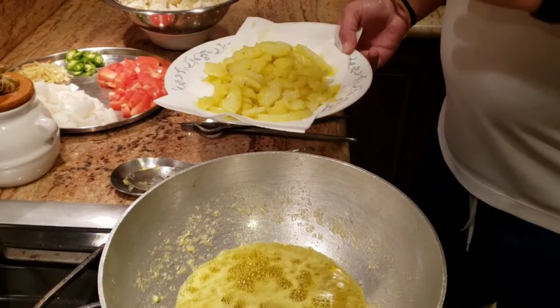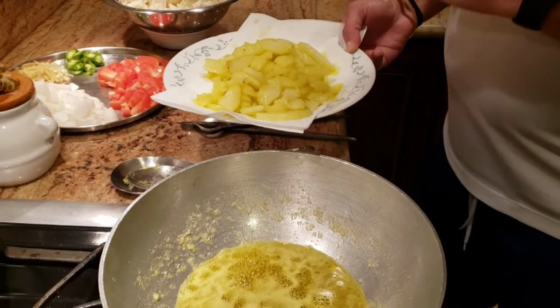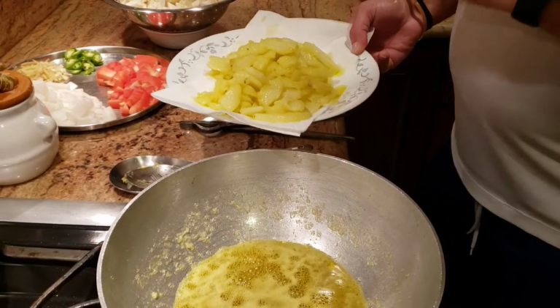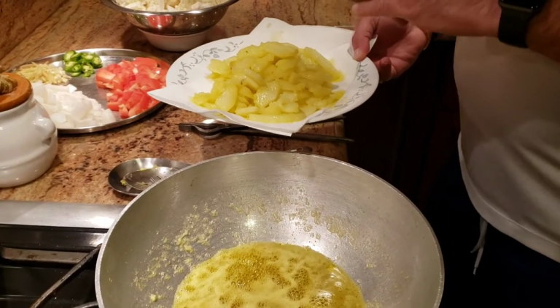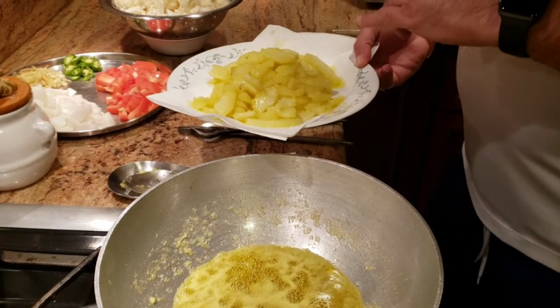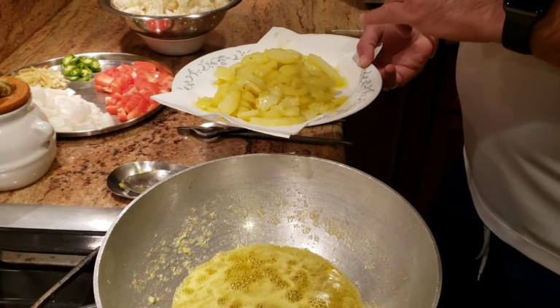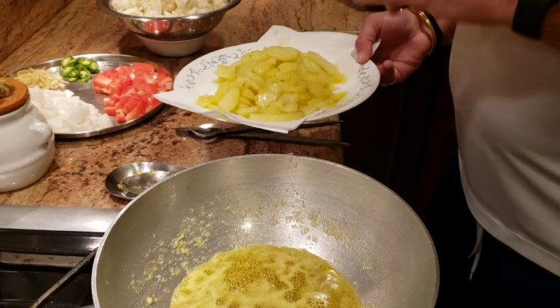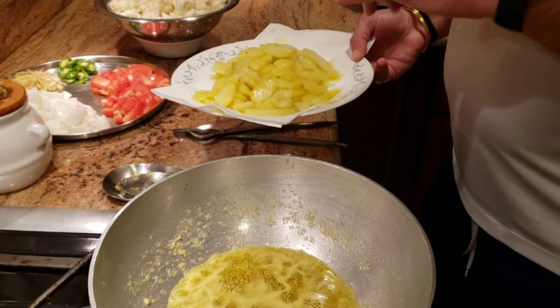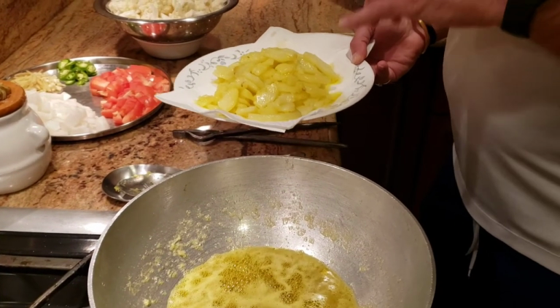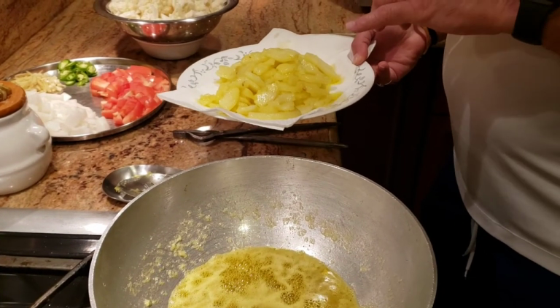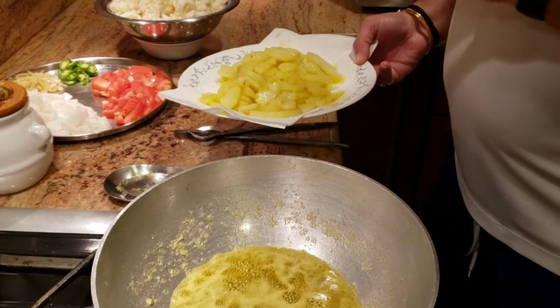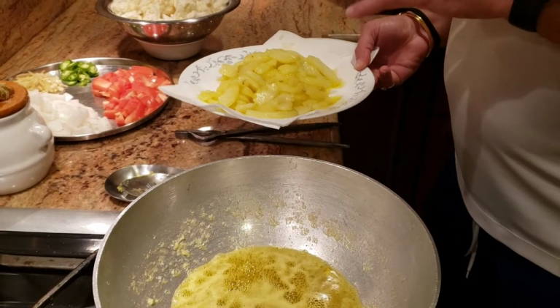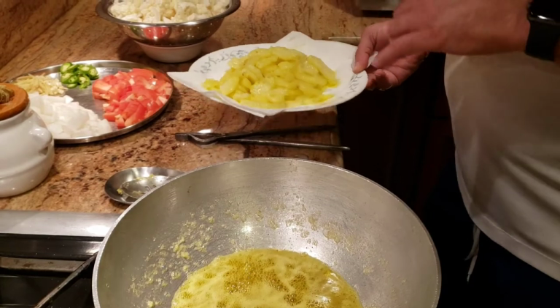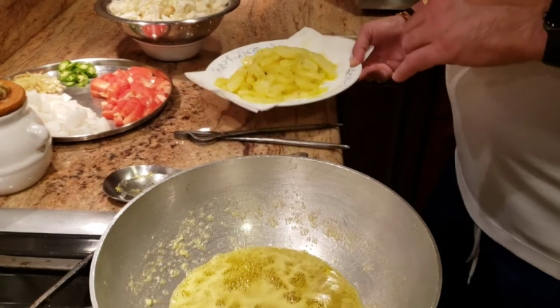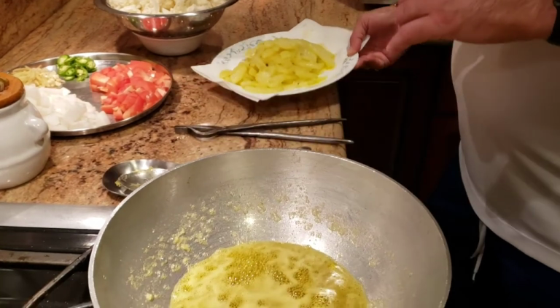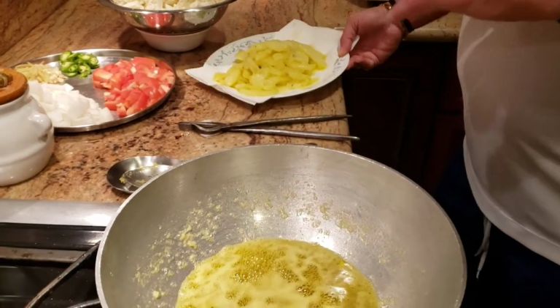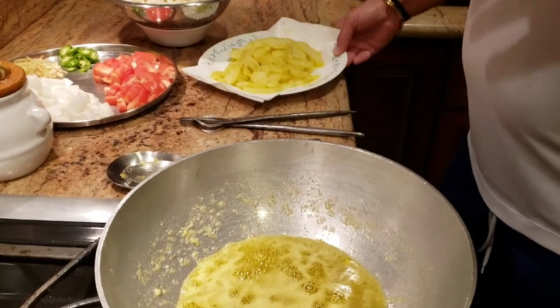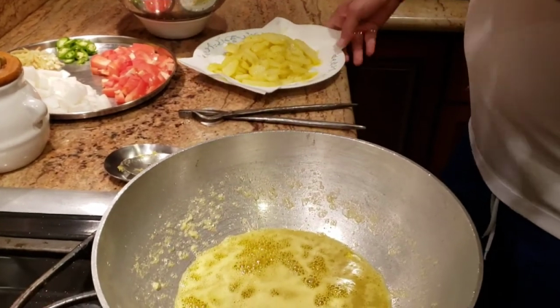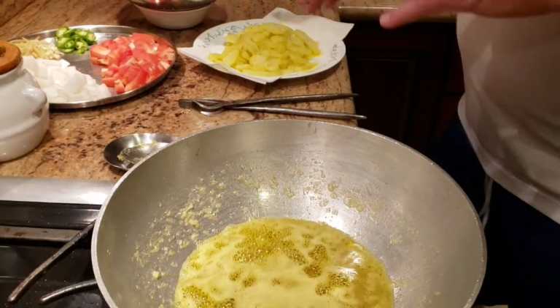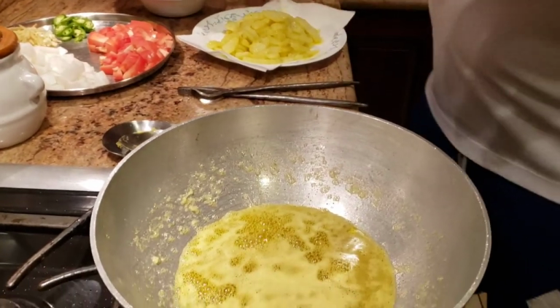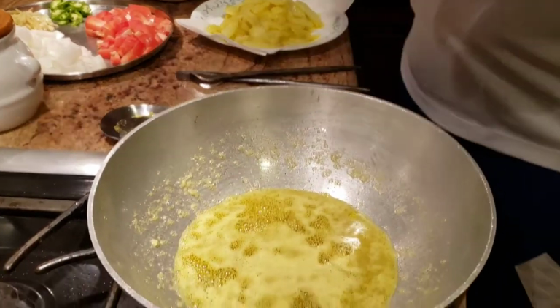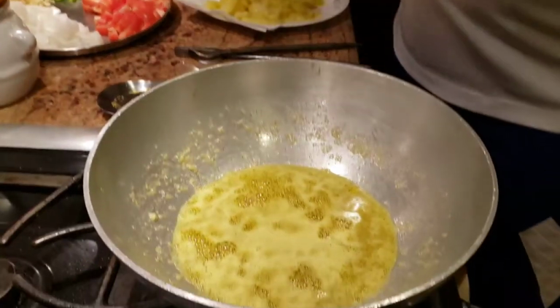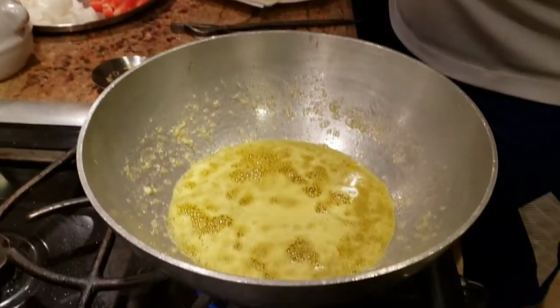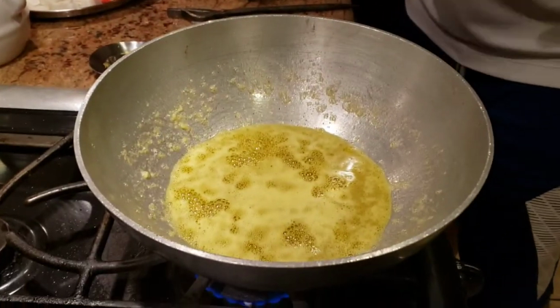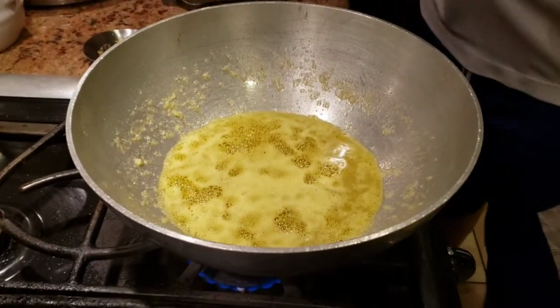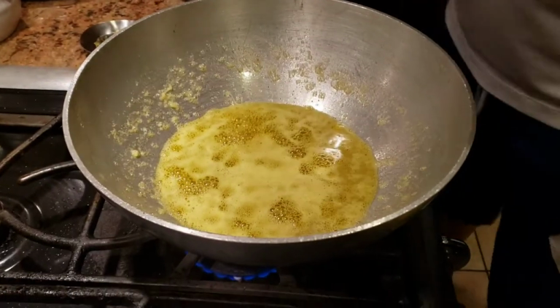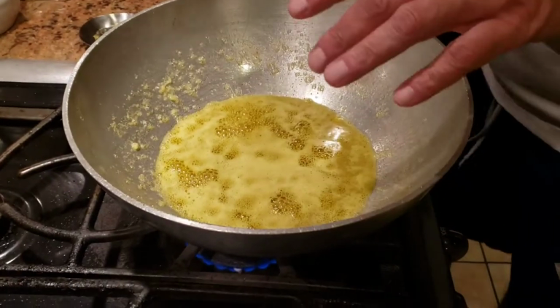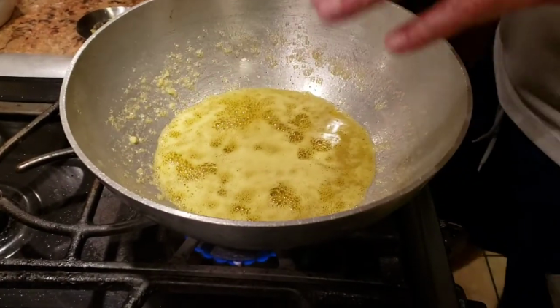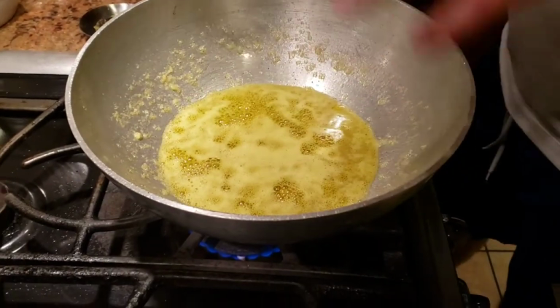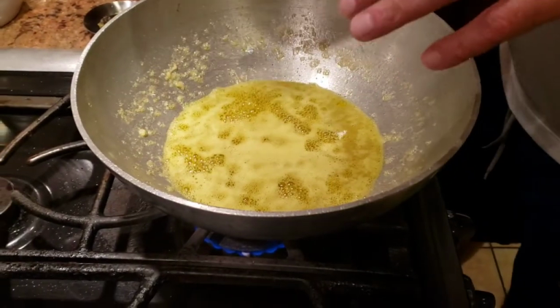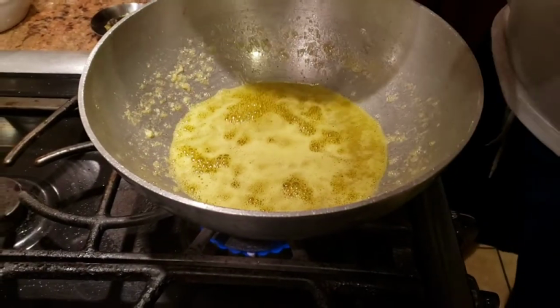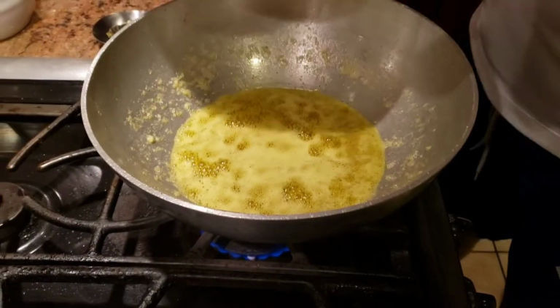This is how you want your potatoes to fry — you just want them to look golden fried, and that's it. Now in the same oil and same kadai, we're going to deep fry our gobi.